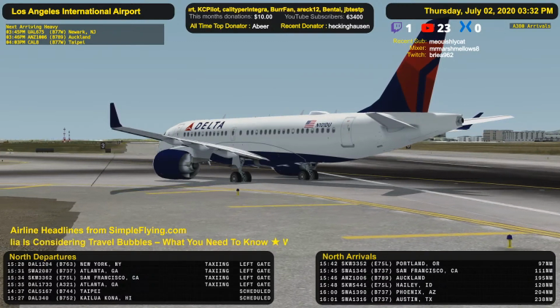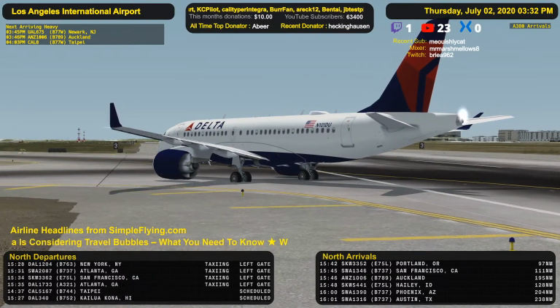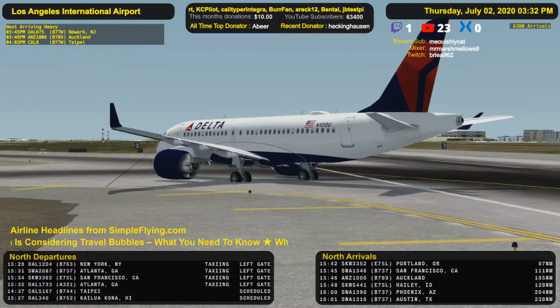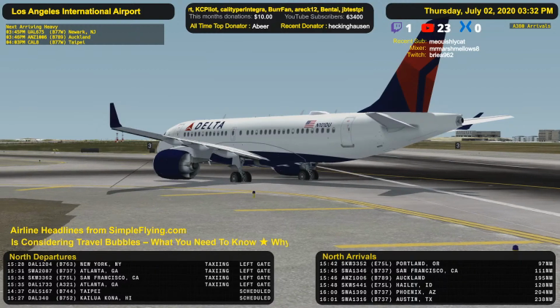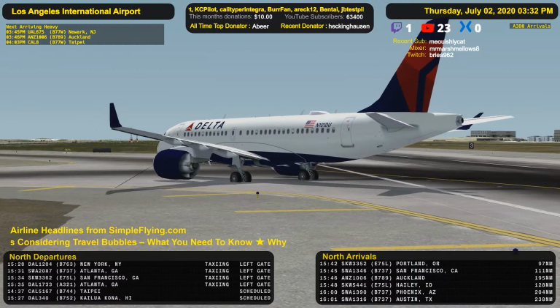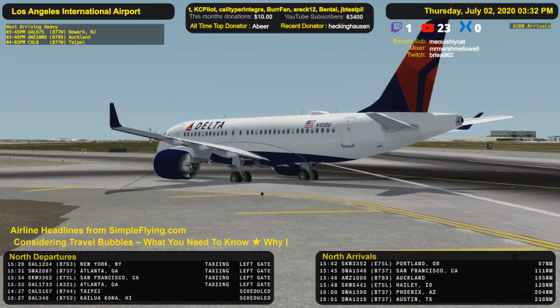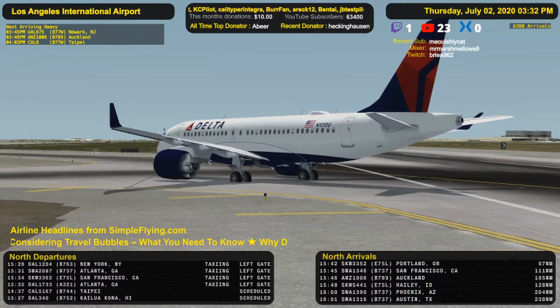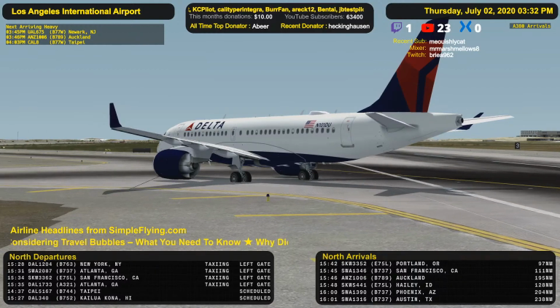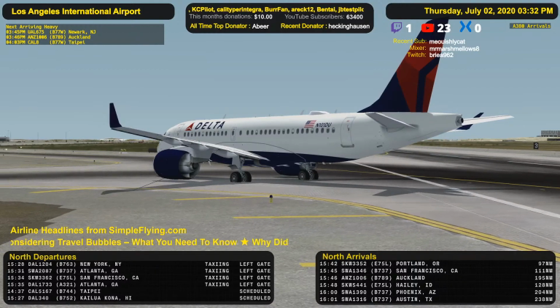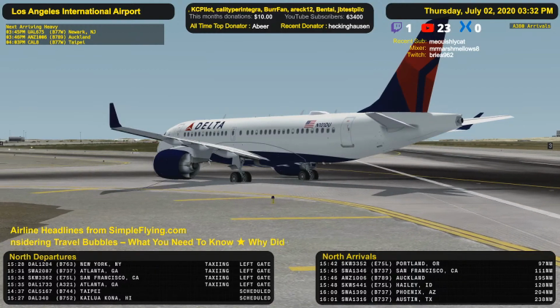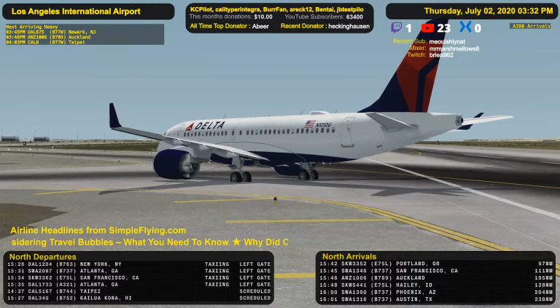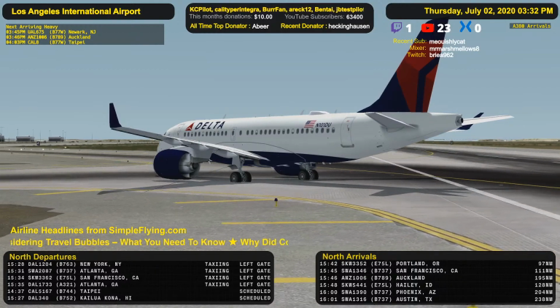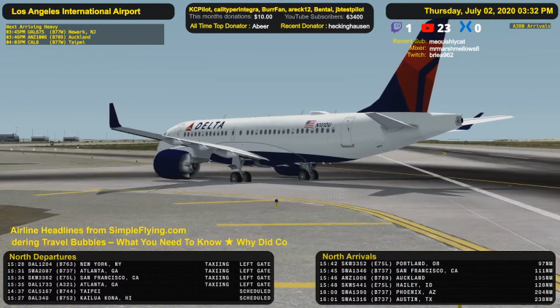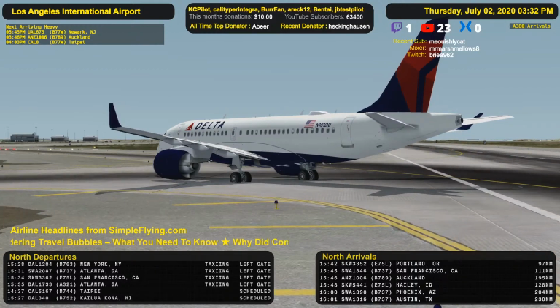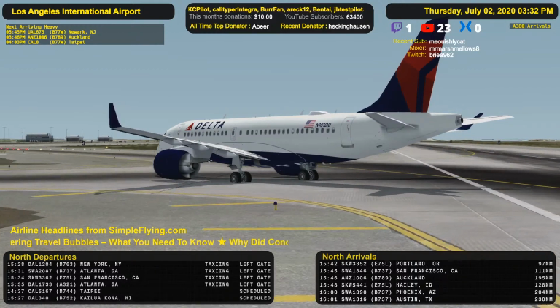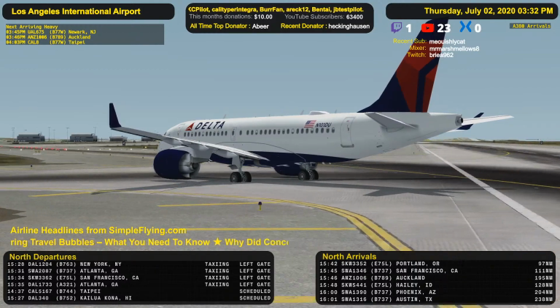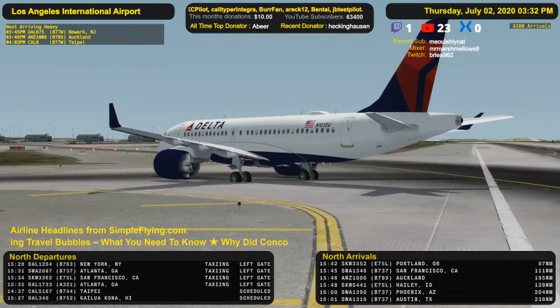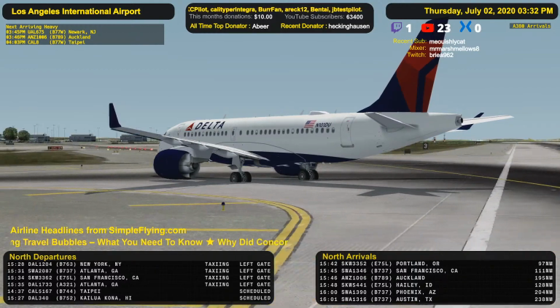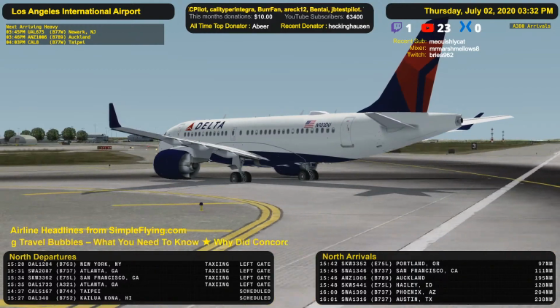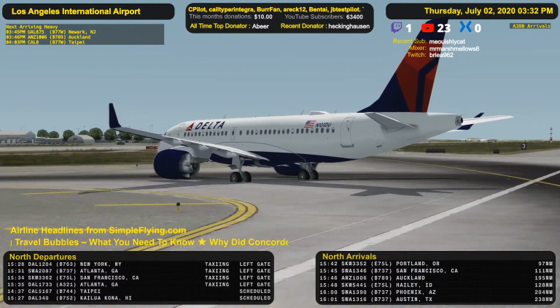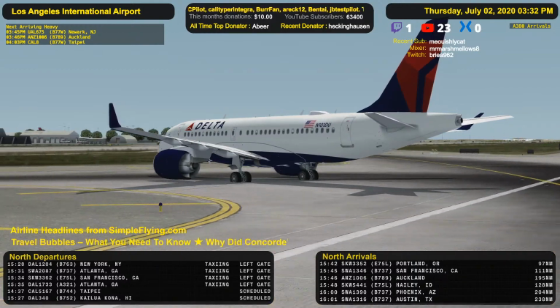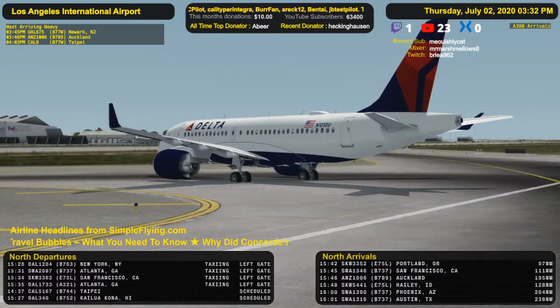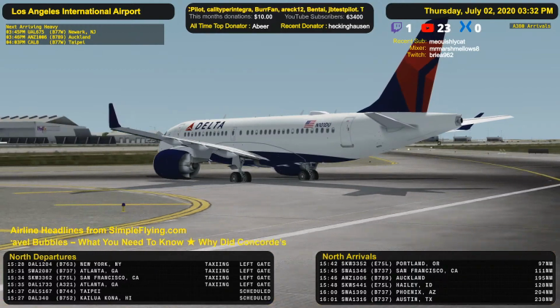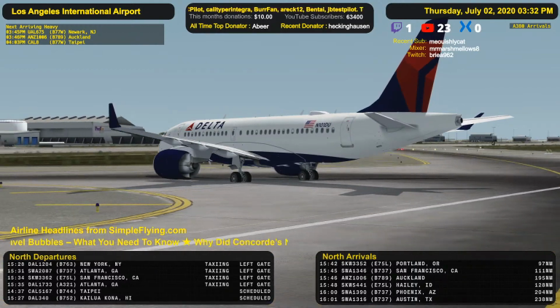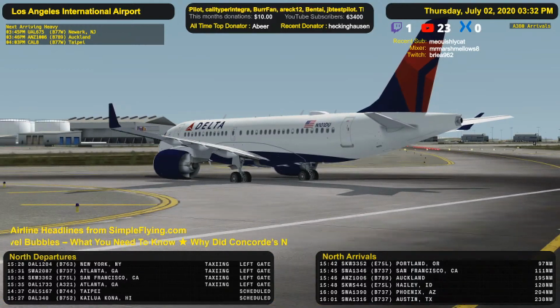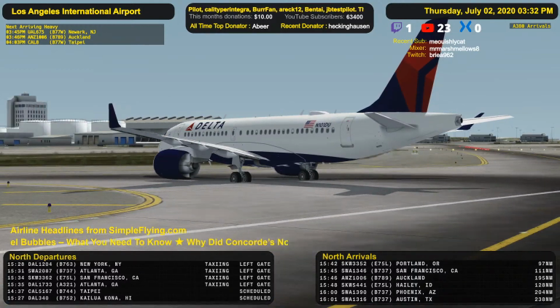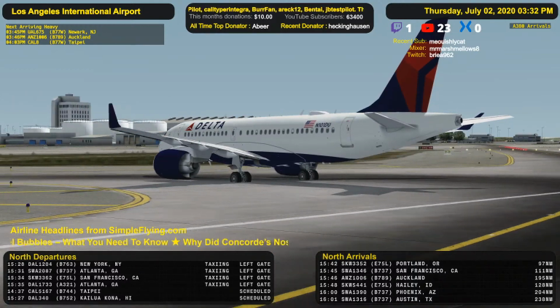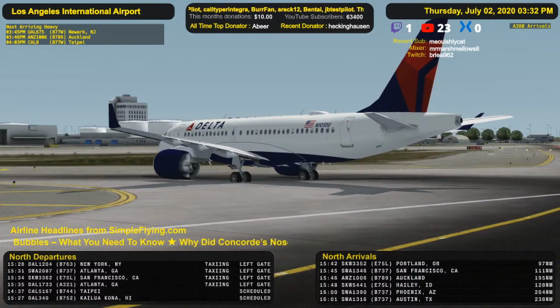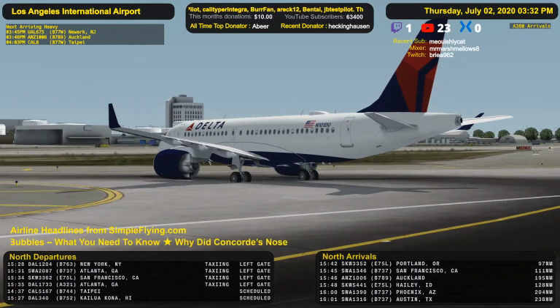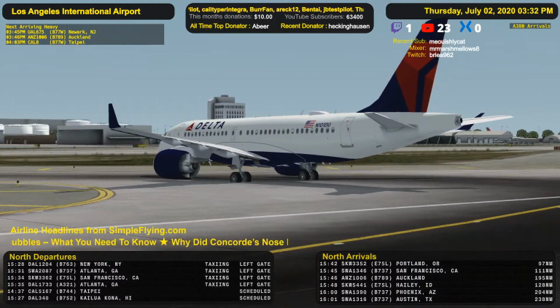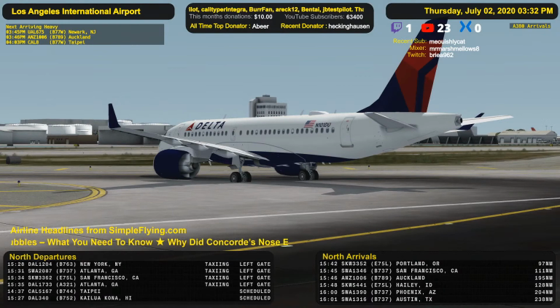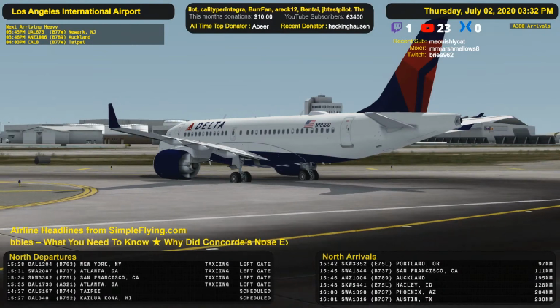Delta 1204 Heavy, contact Tower 133.9. 33.9, 1204.